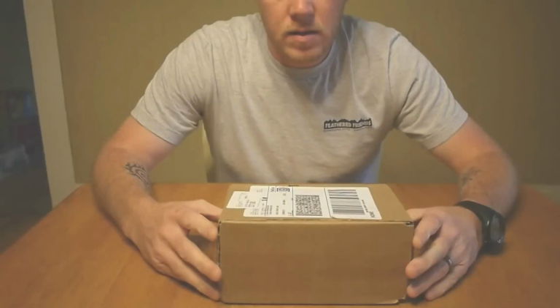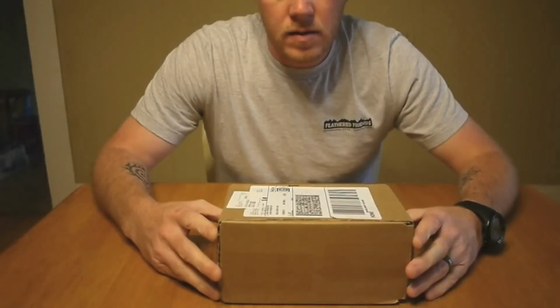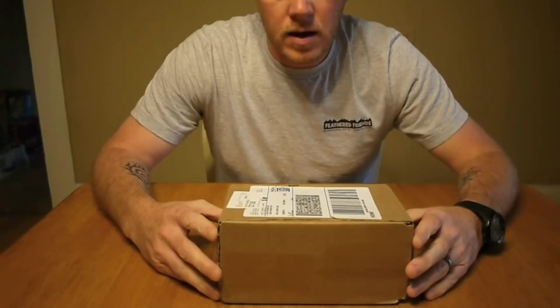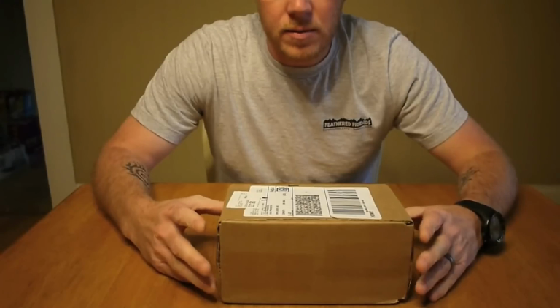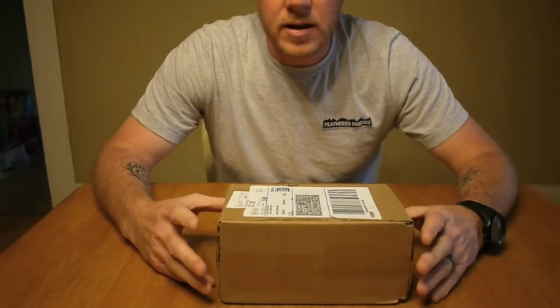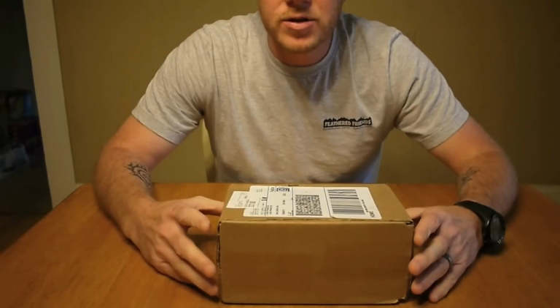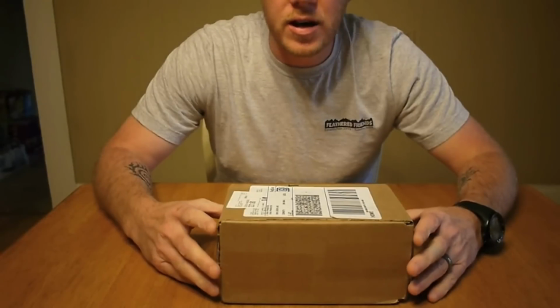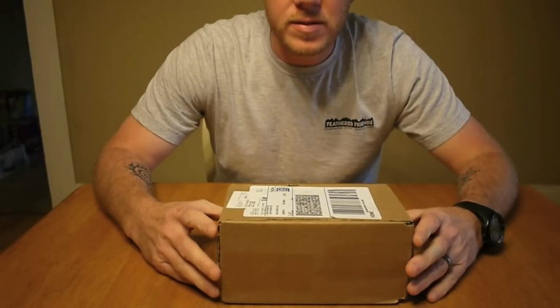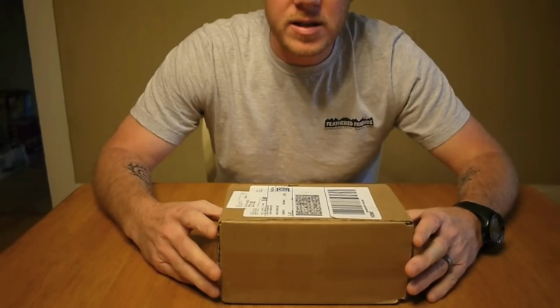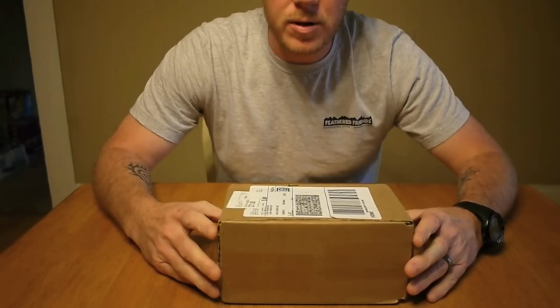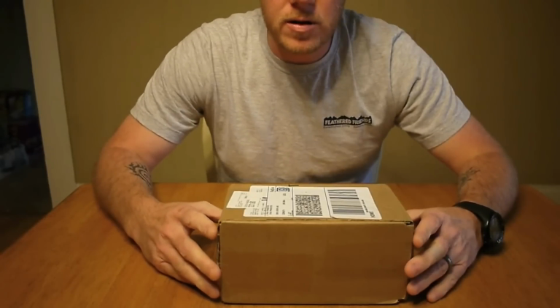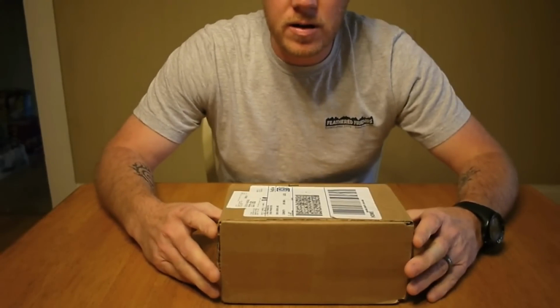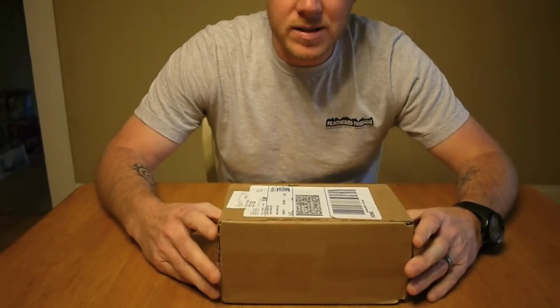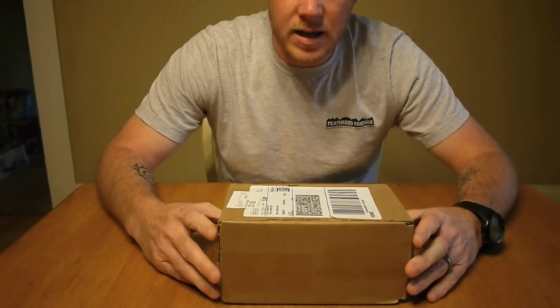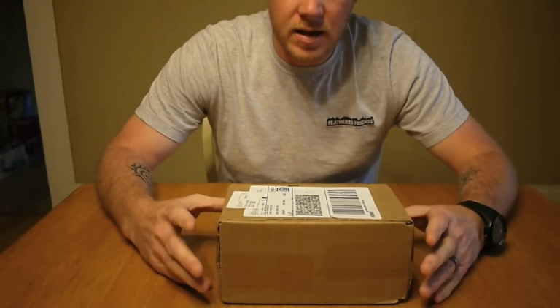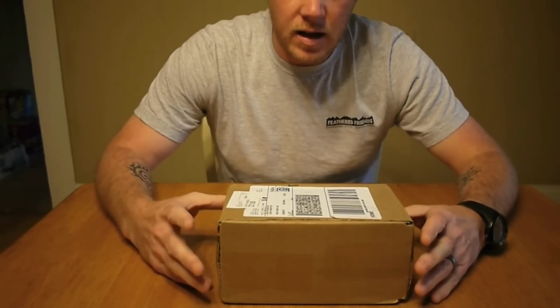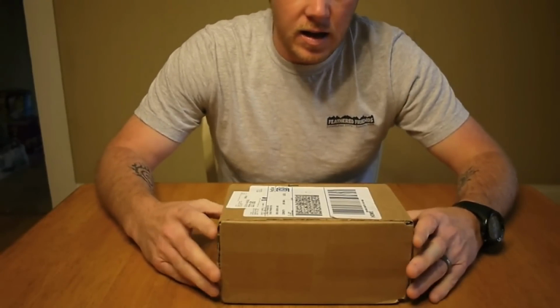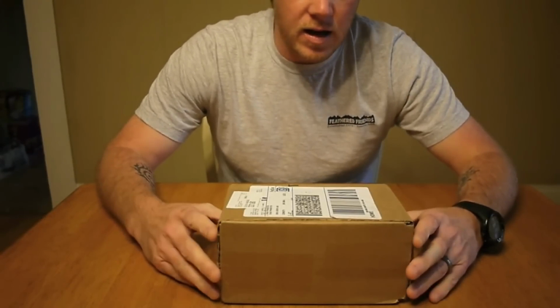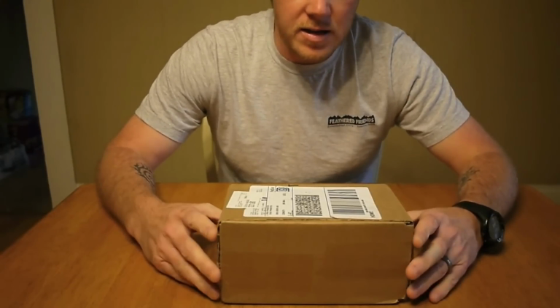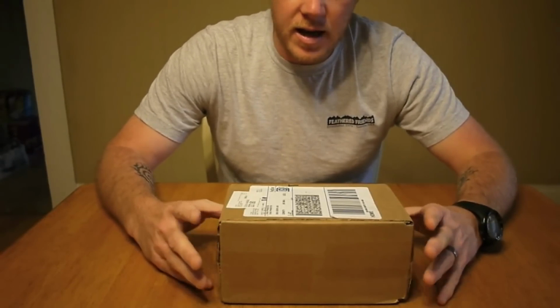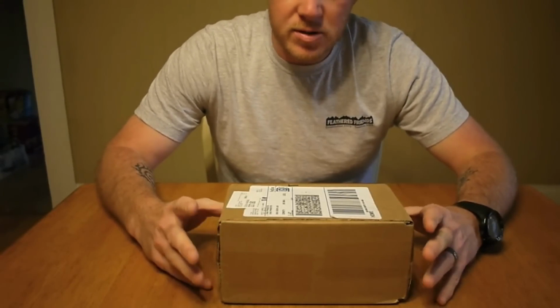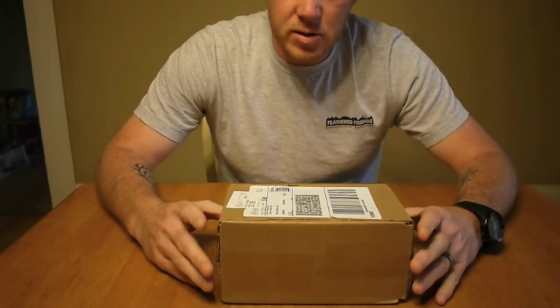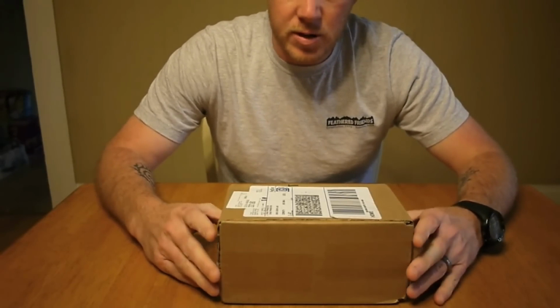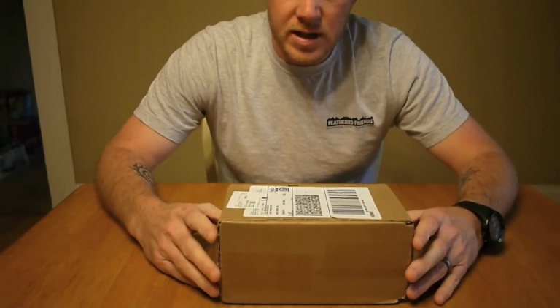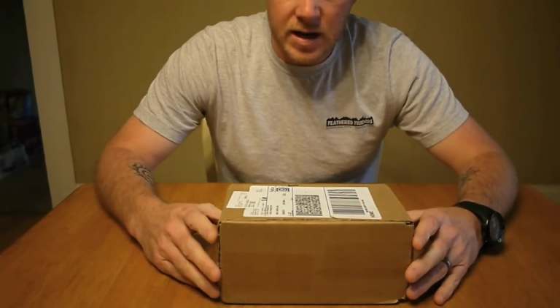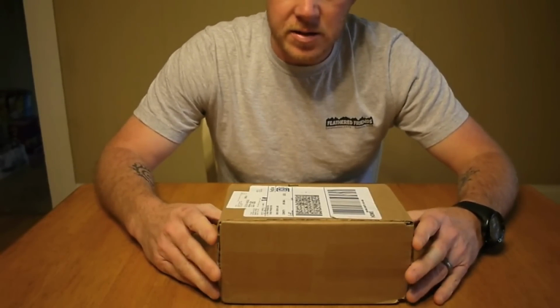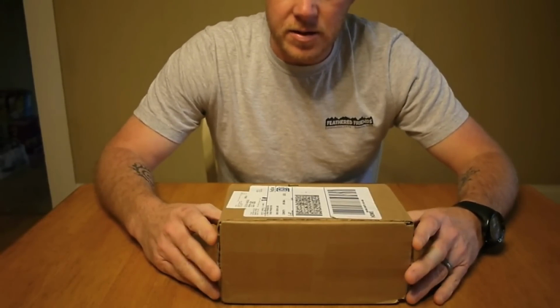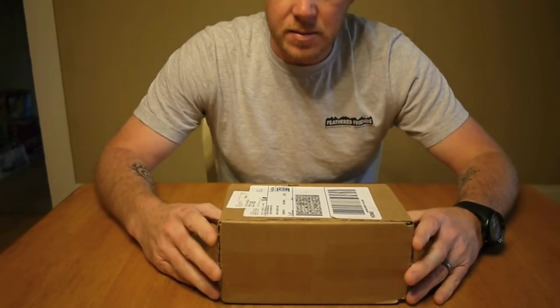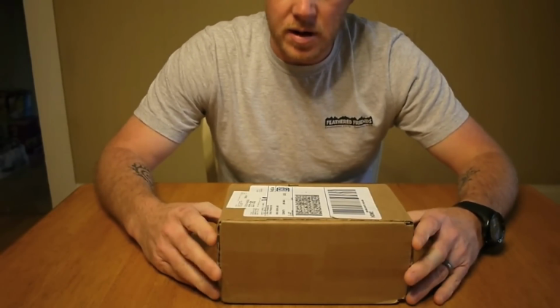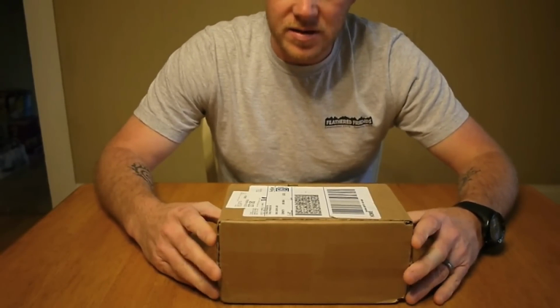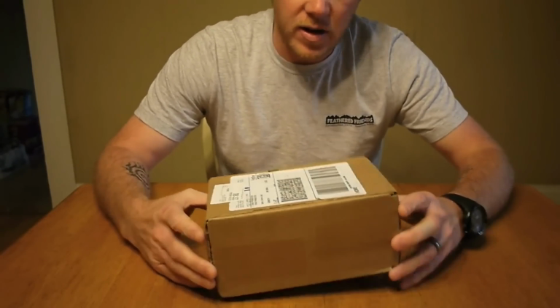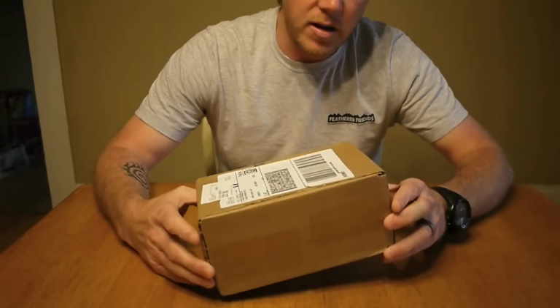Hey everybody, it's Chad from Stick's Blog. I'm Stick. Today I'm super excited to do this unboxing video.